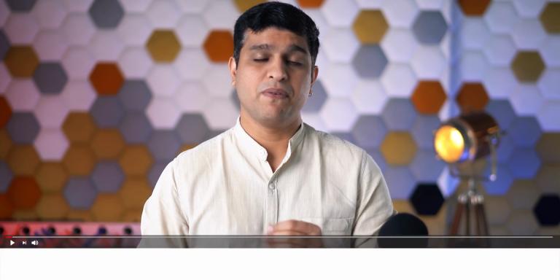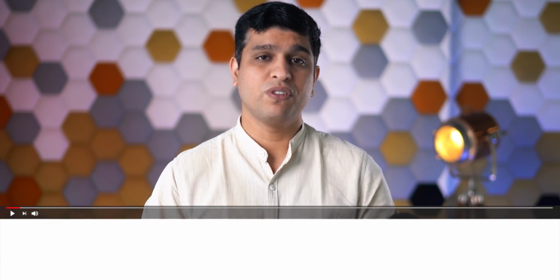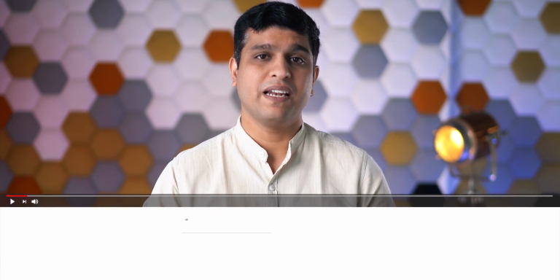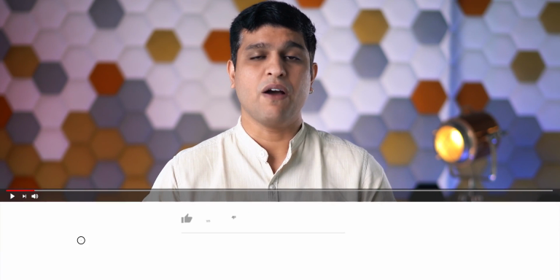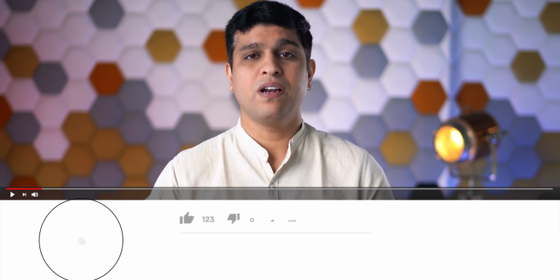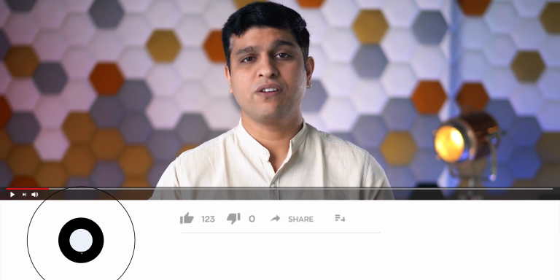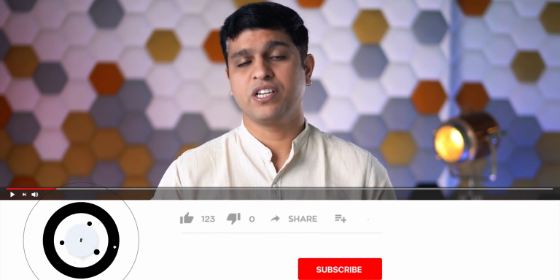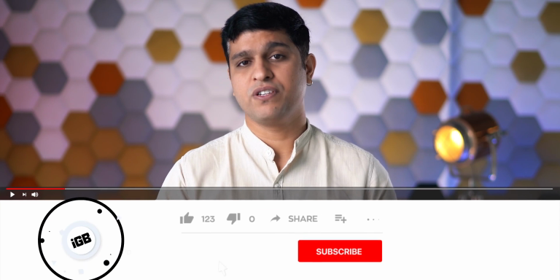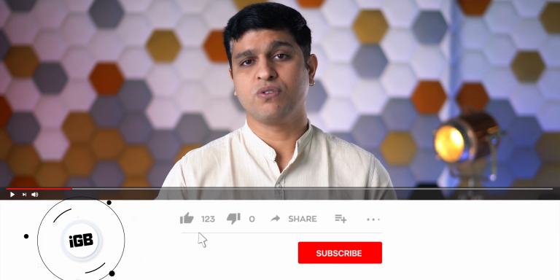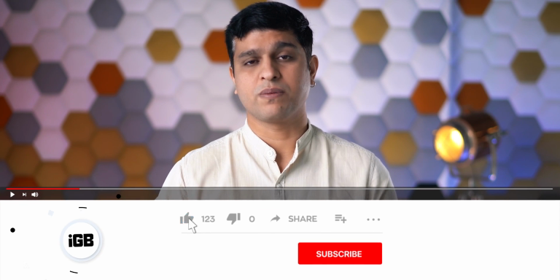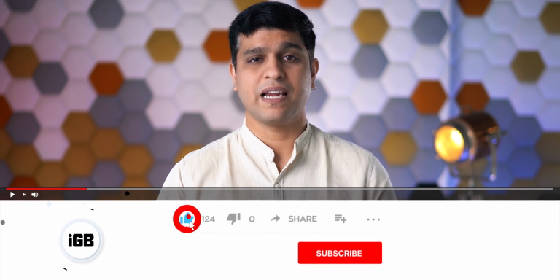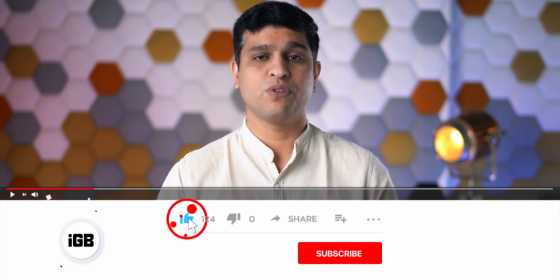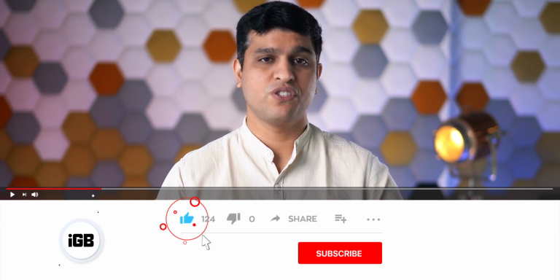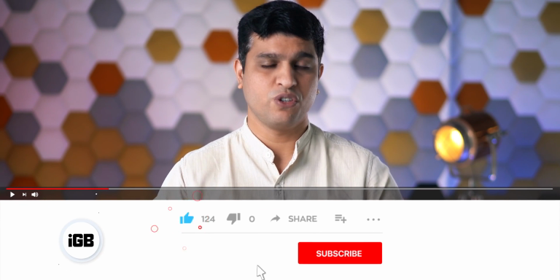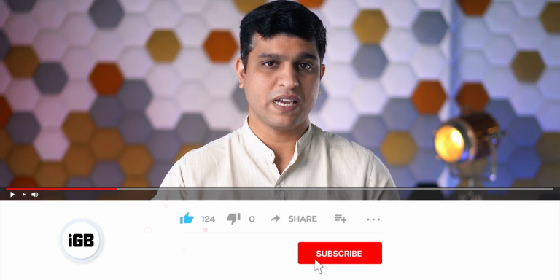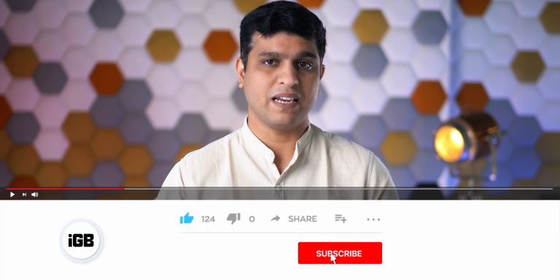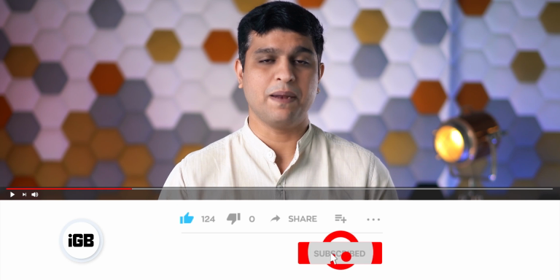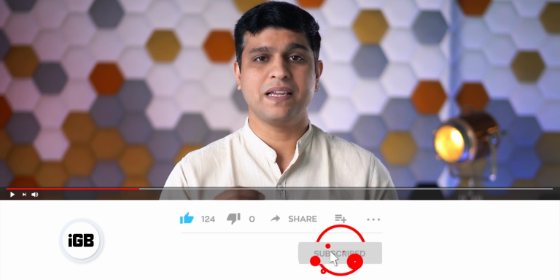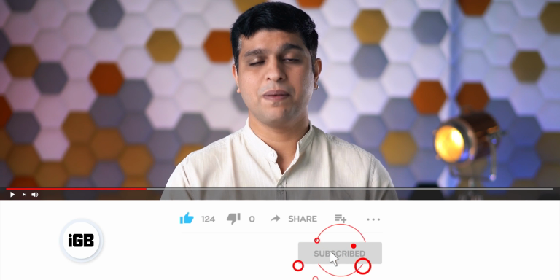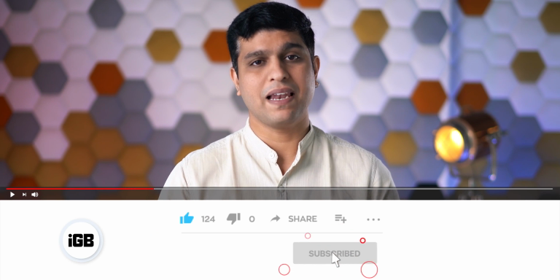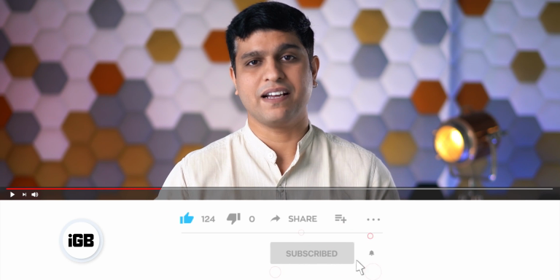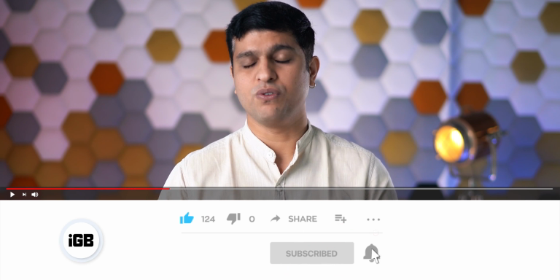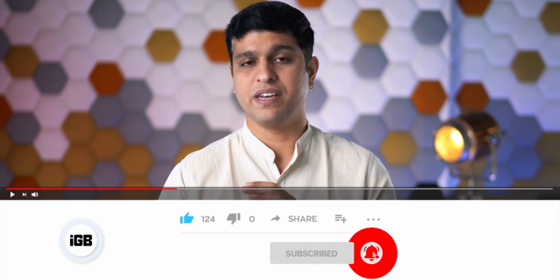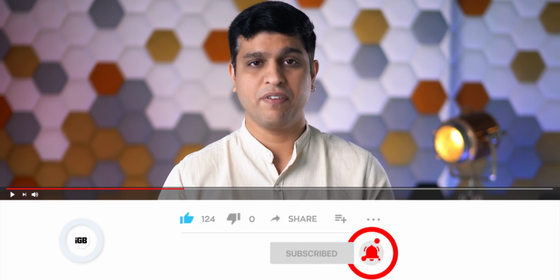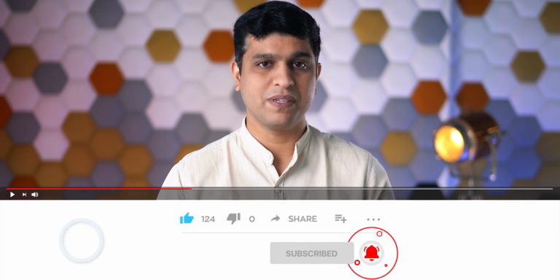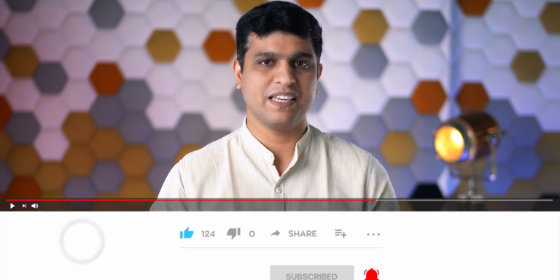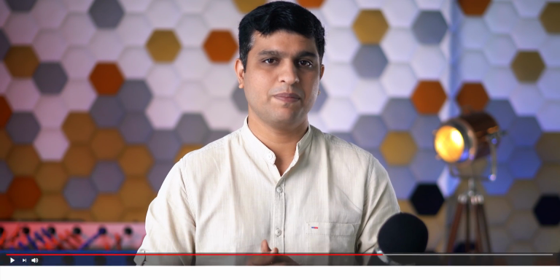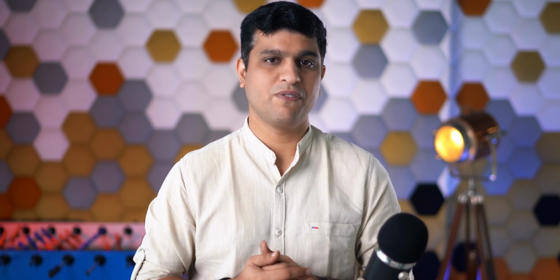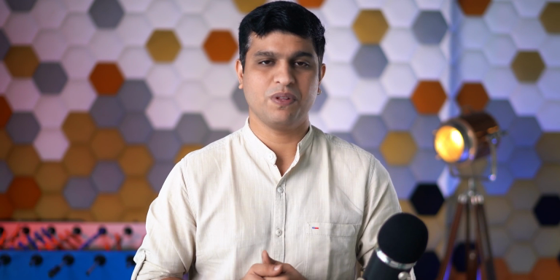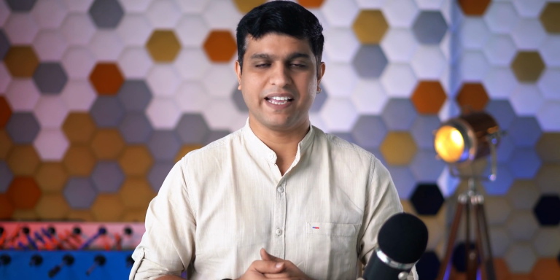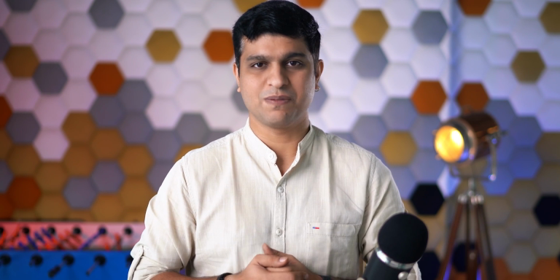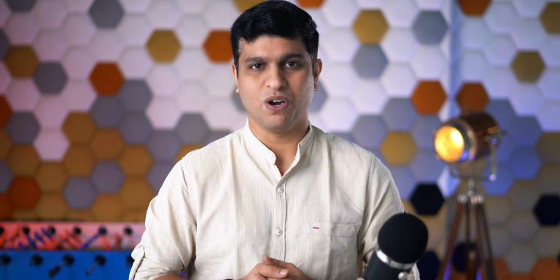But before that, I would like to request you to subscribe to this YouTube channel and press the bell icon to never miss any update from the iGeeksBlog.